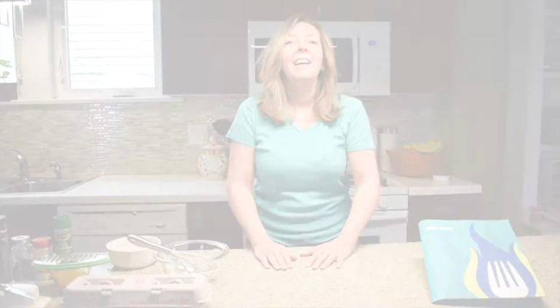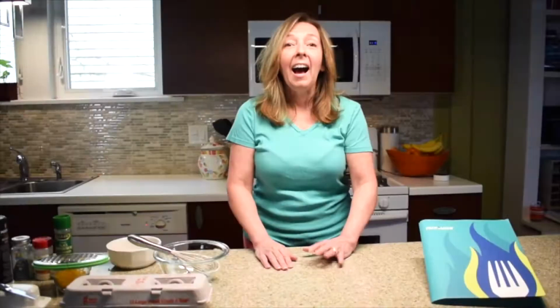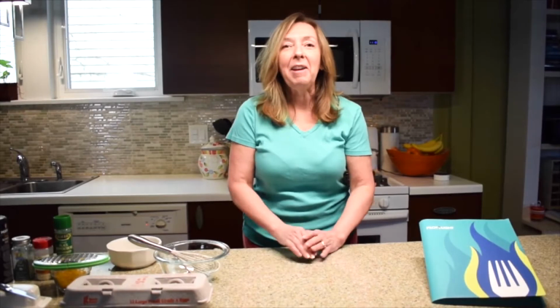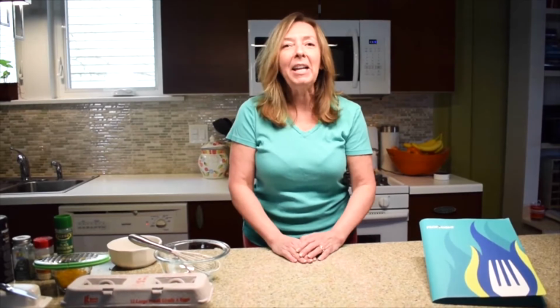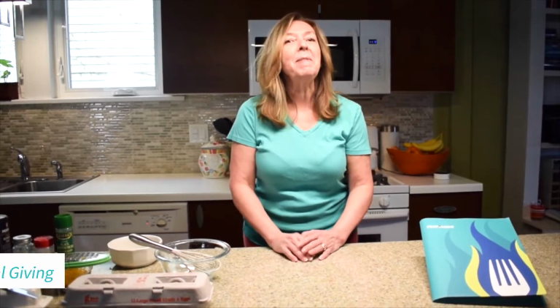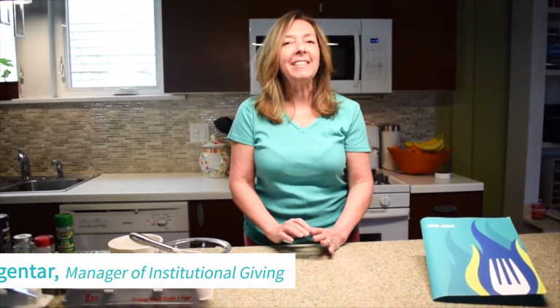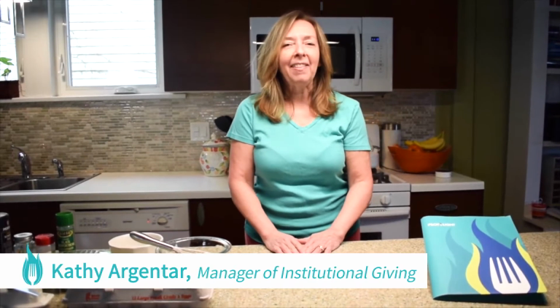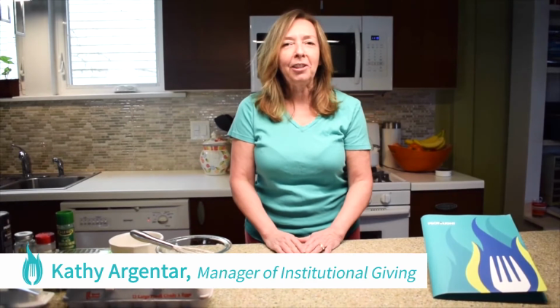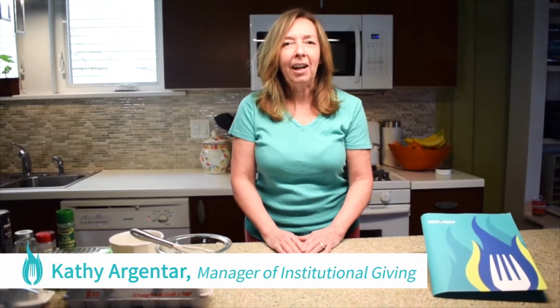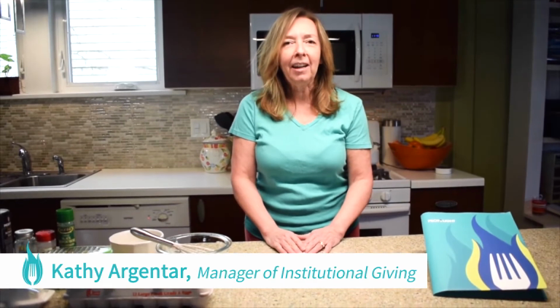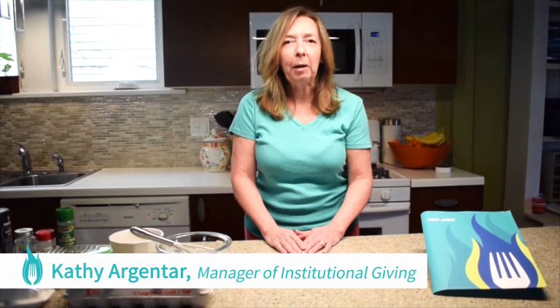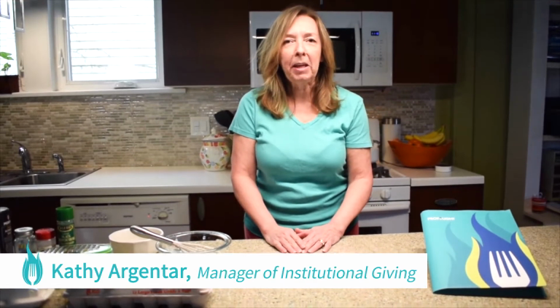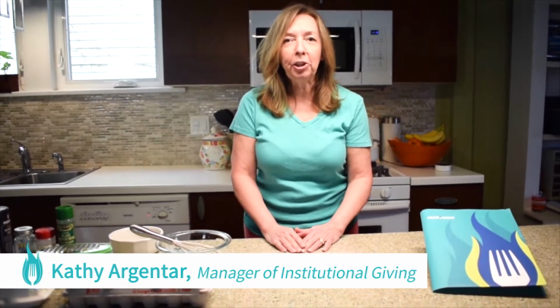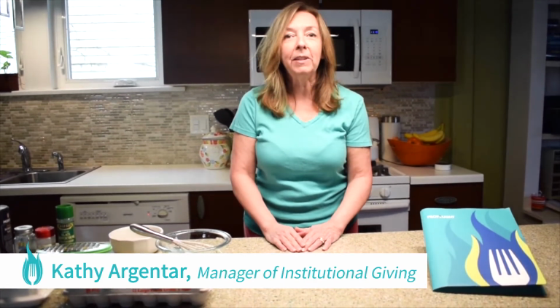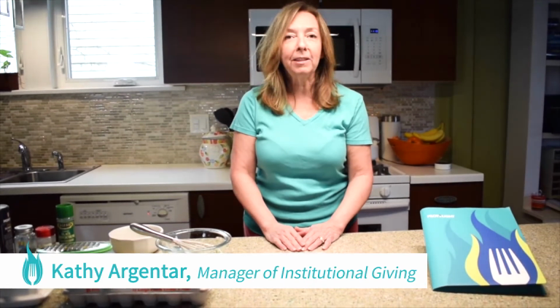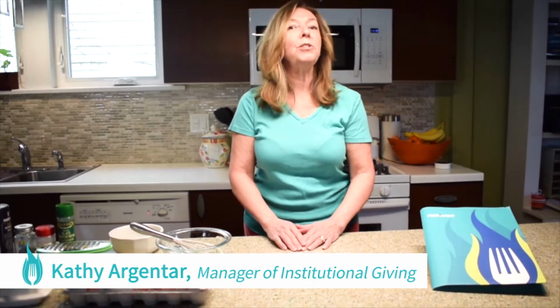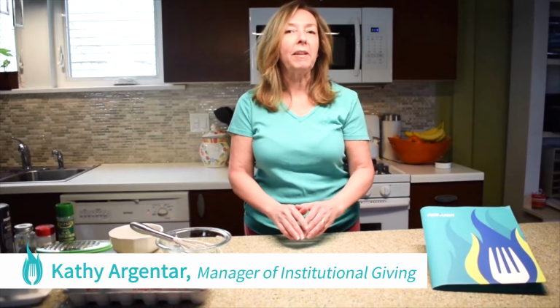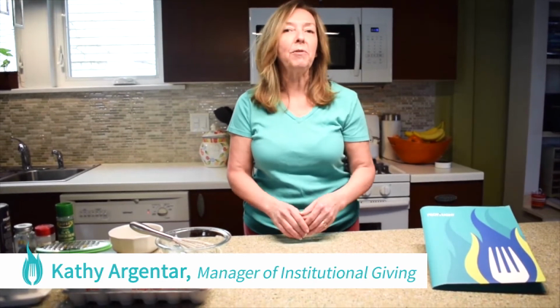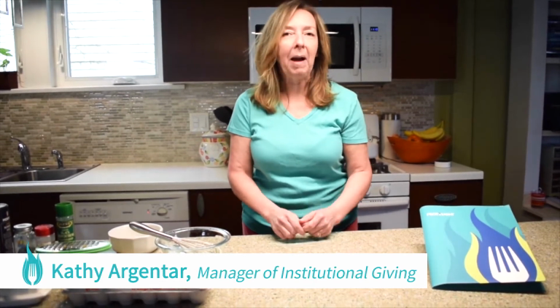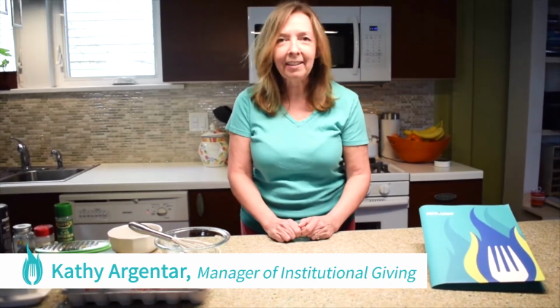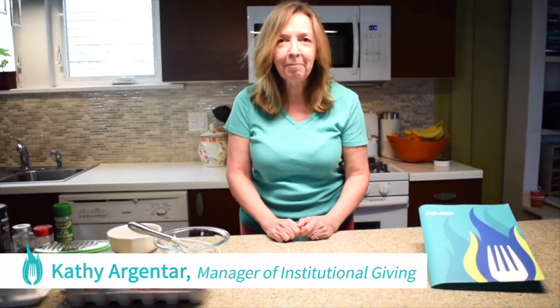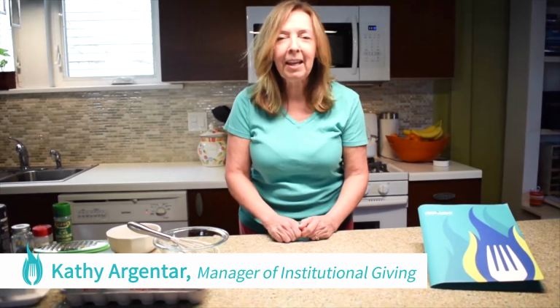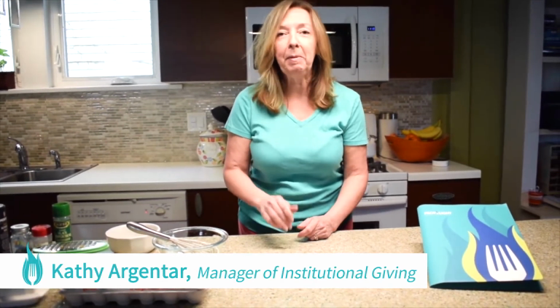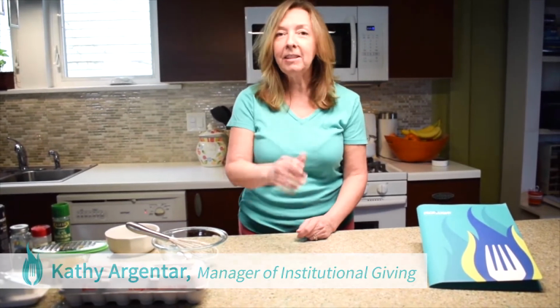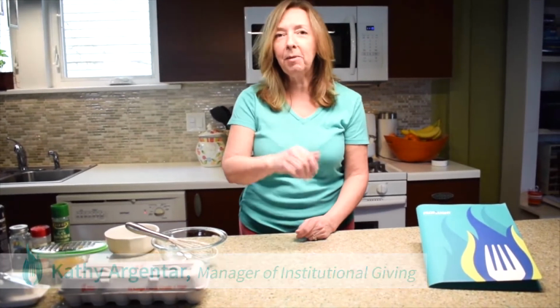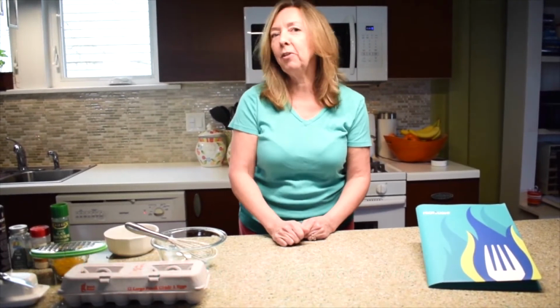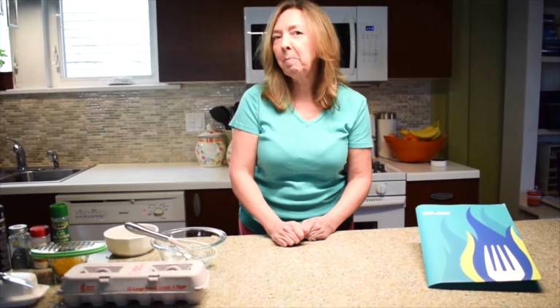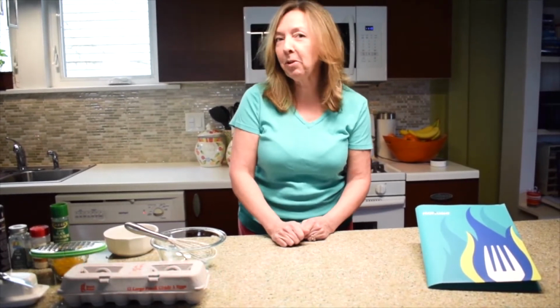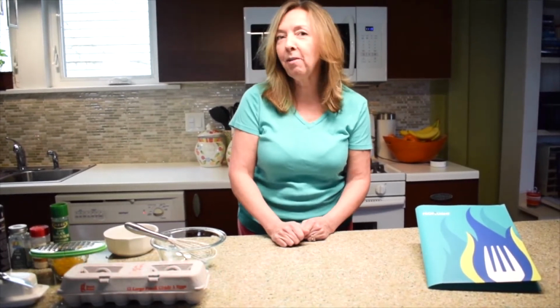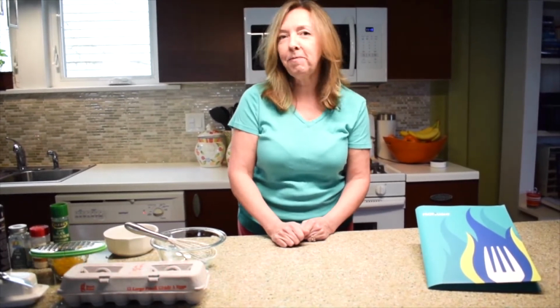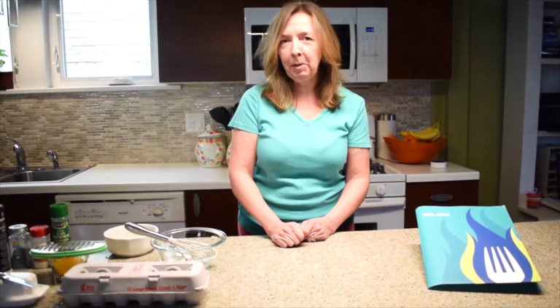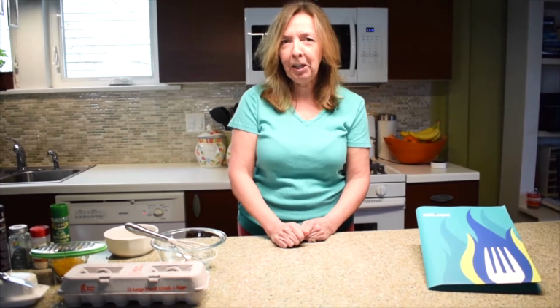Hi, my name is Kathy Argentar and I'm the manager of institutional giving for Pilot Light. I'm here today with another episode of Family Meal.